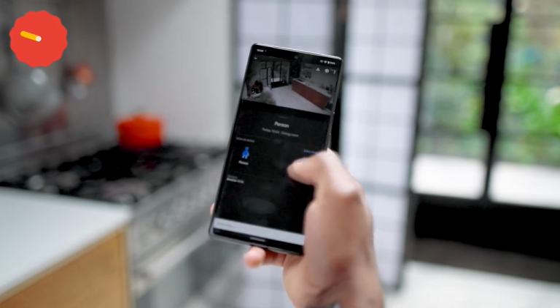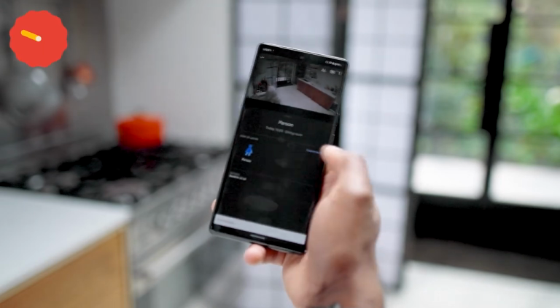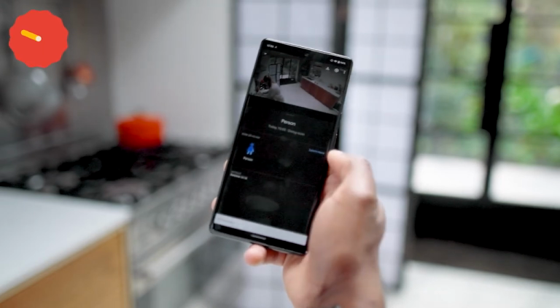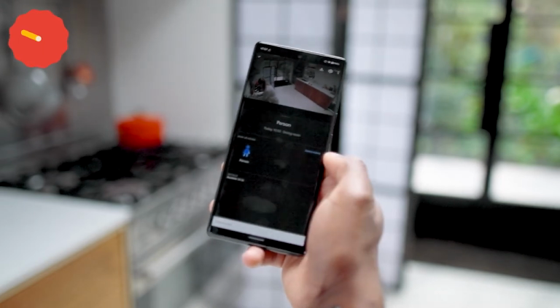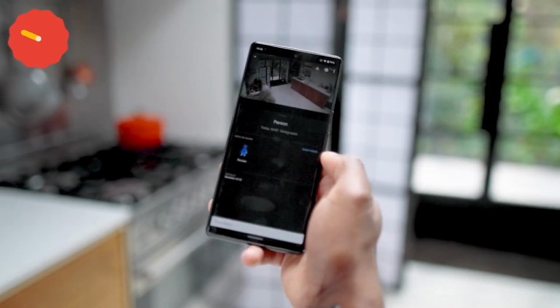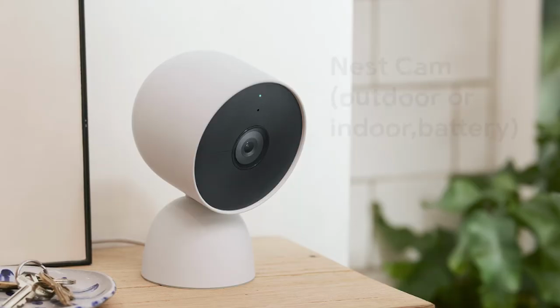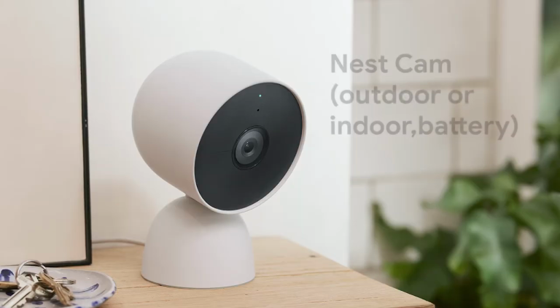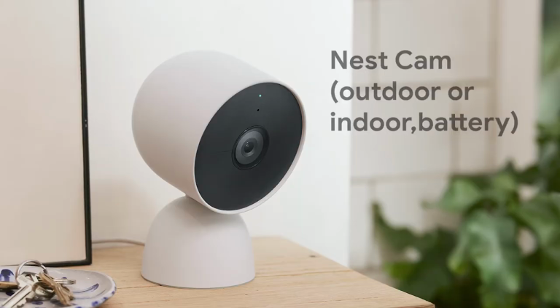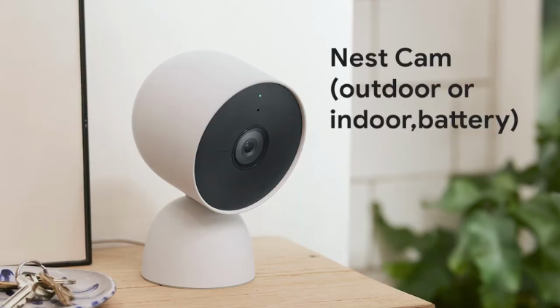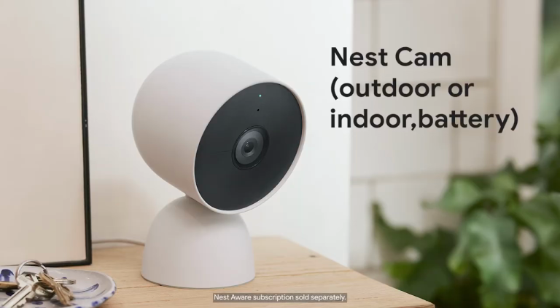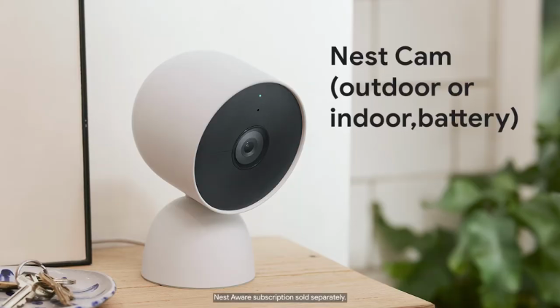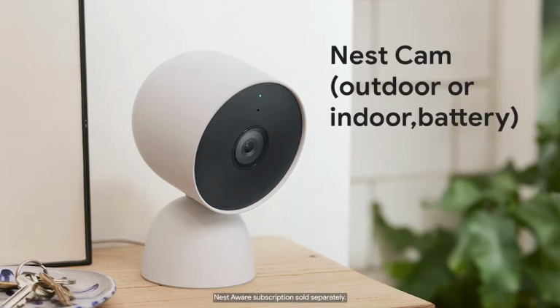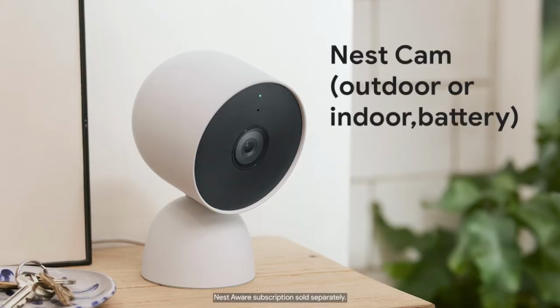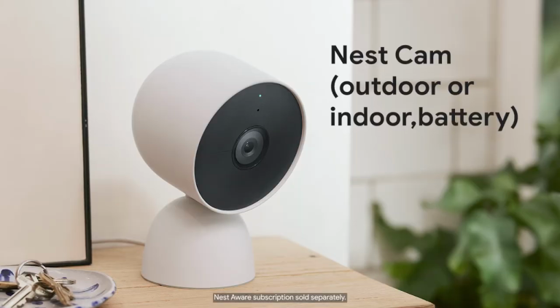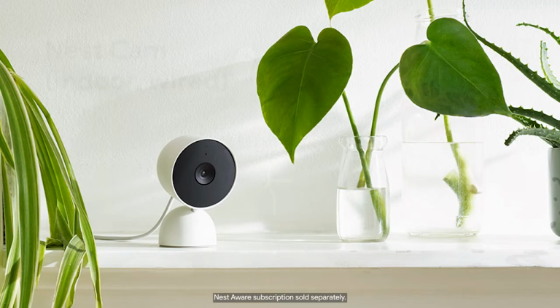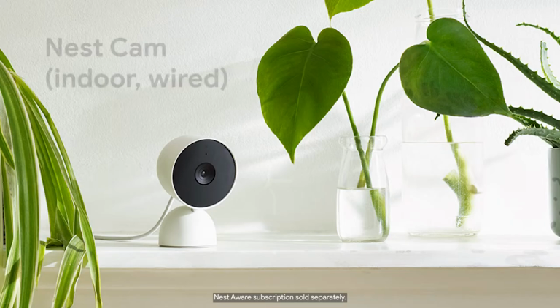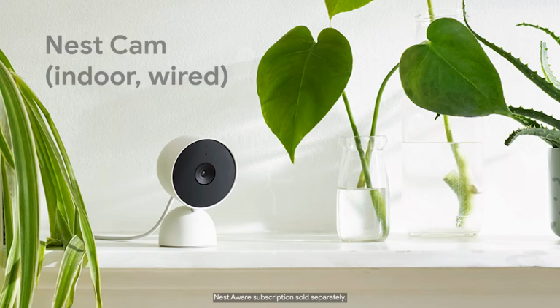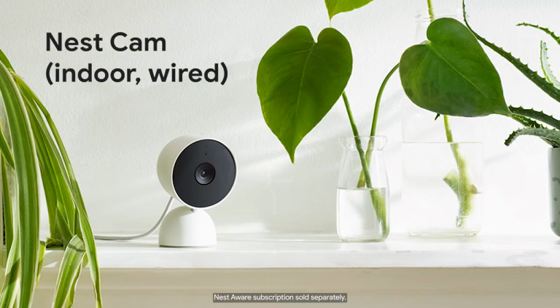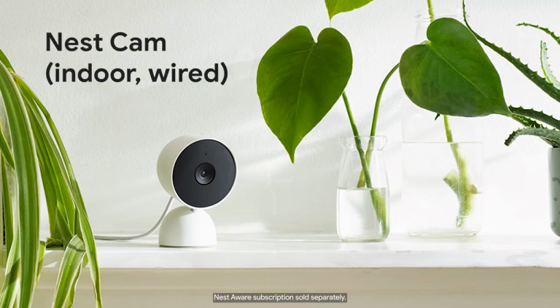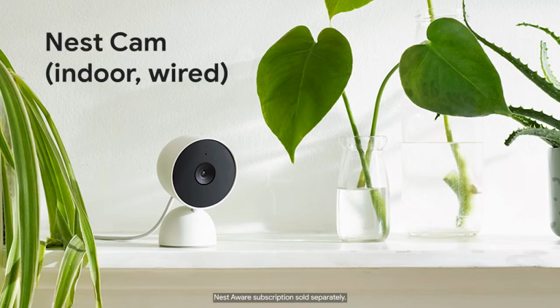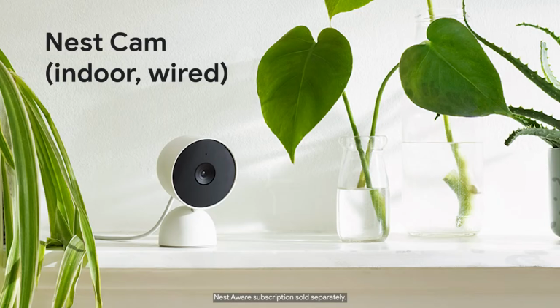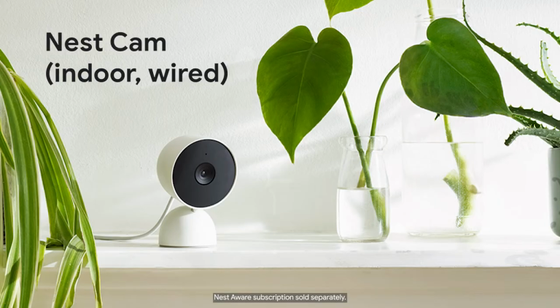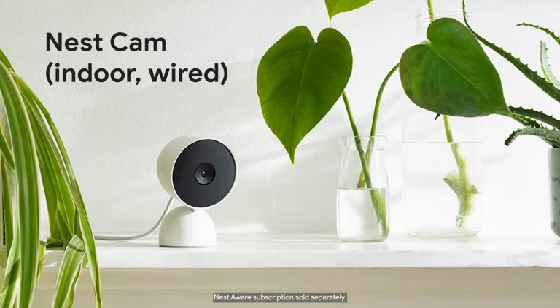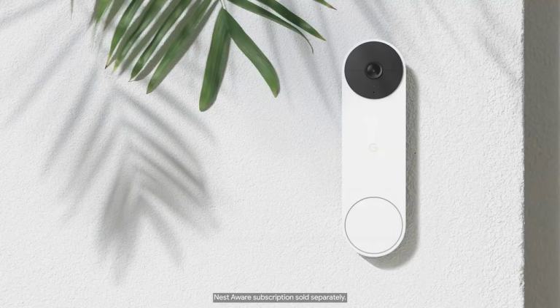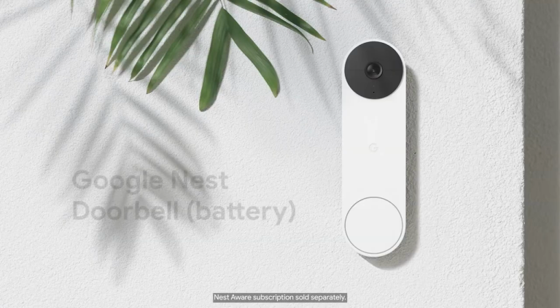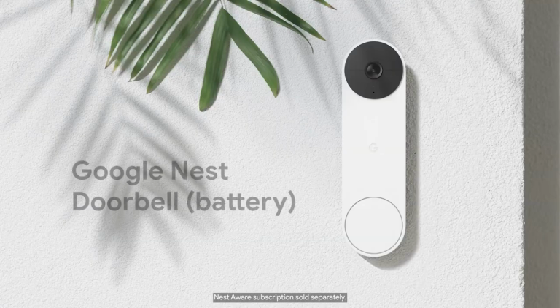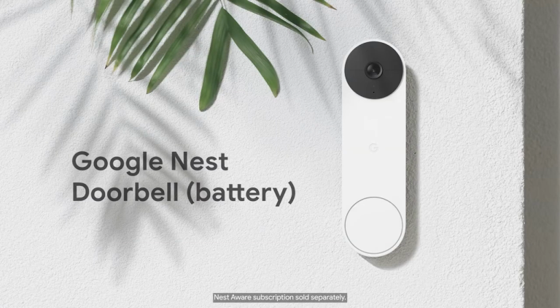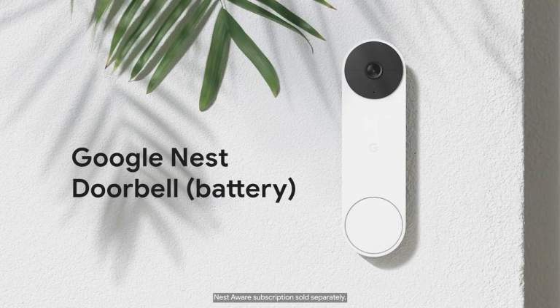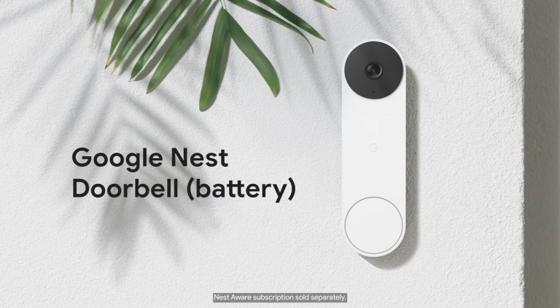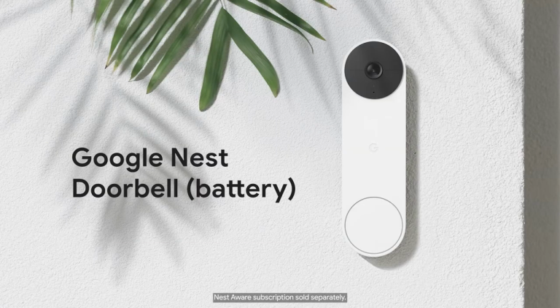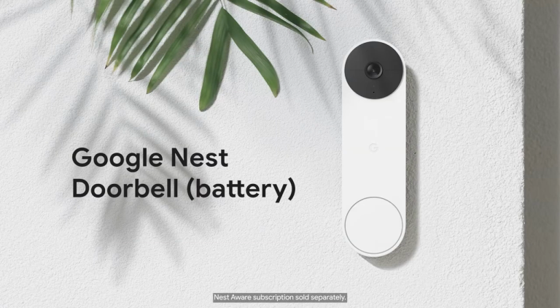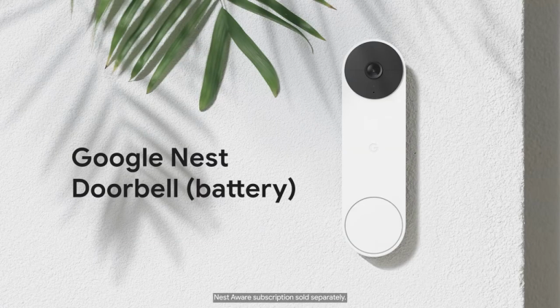If you don't have a current gen device or want to download custom clips outside of an event, you'll need a Nest Aware subscription to do this, starting at £5 a month.